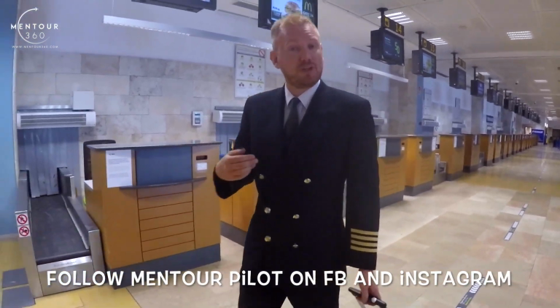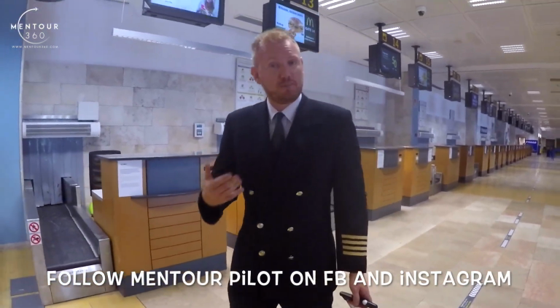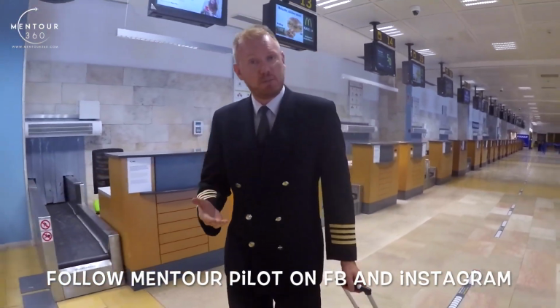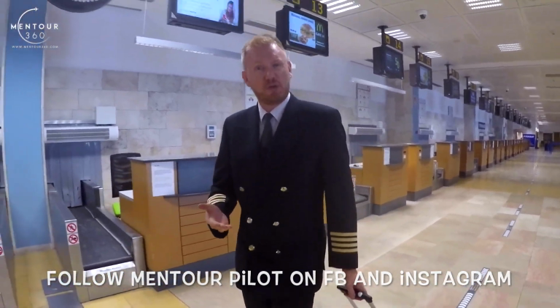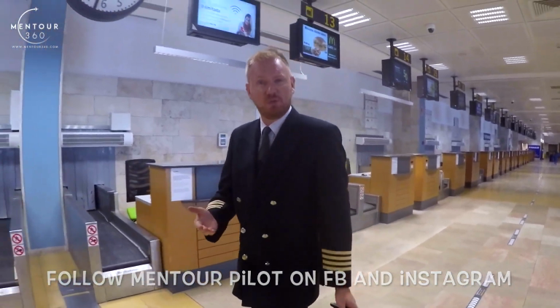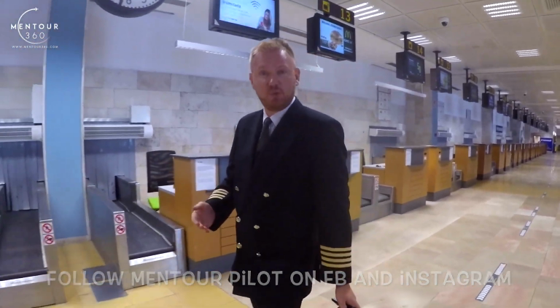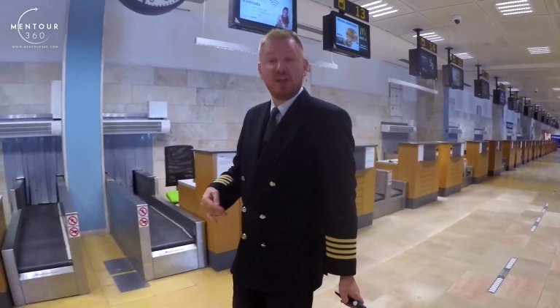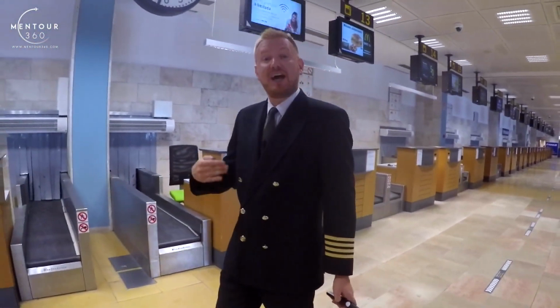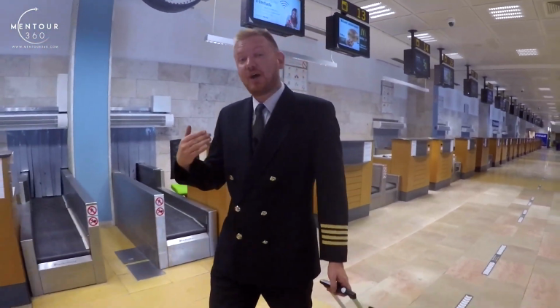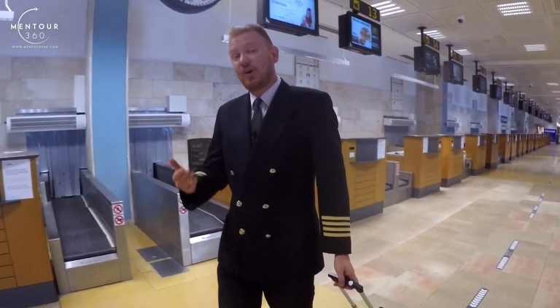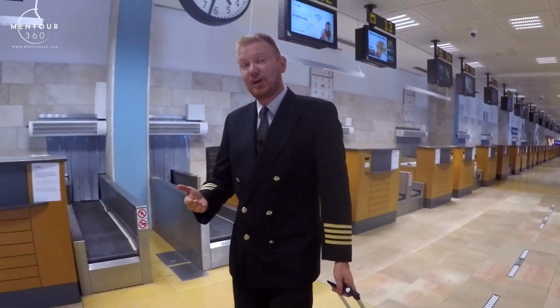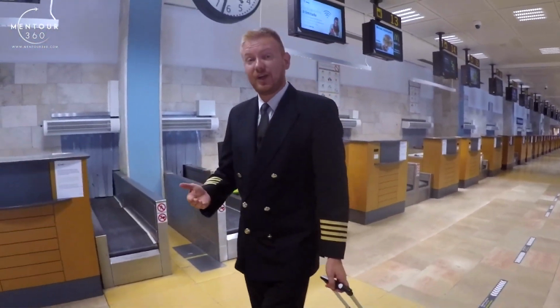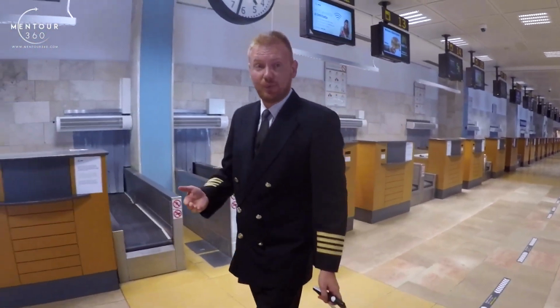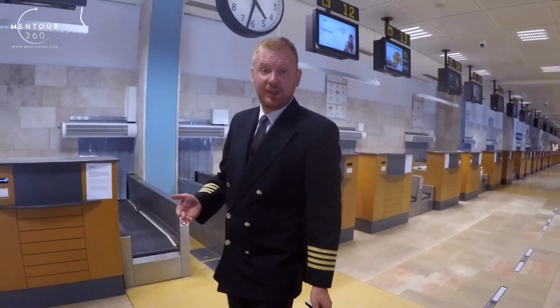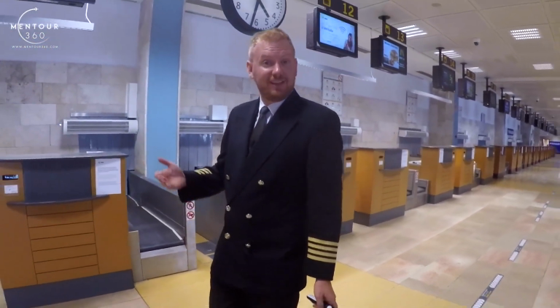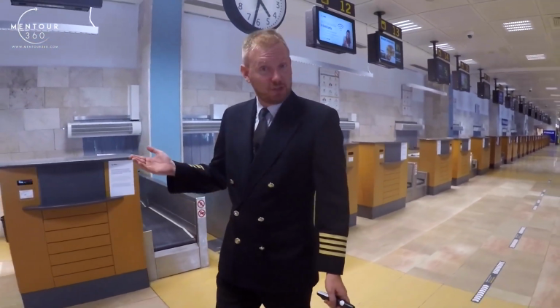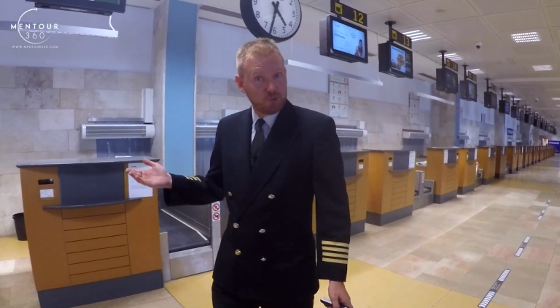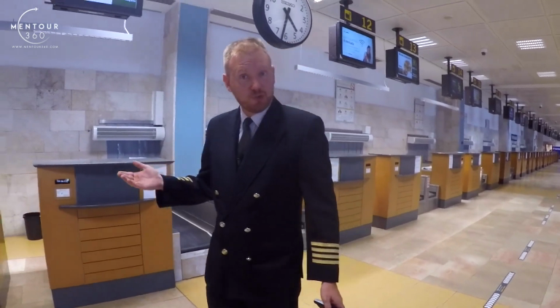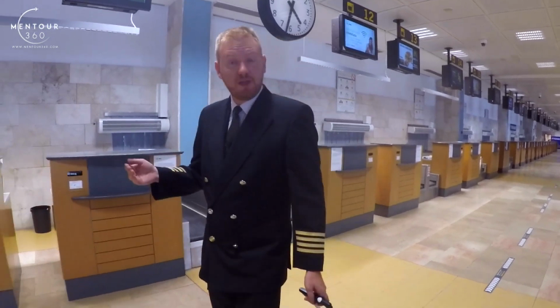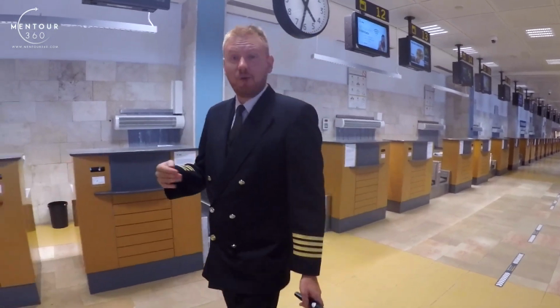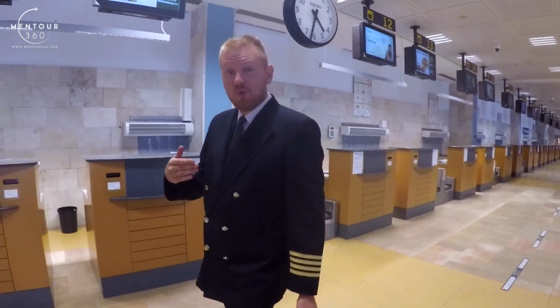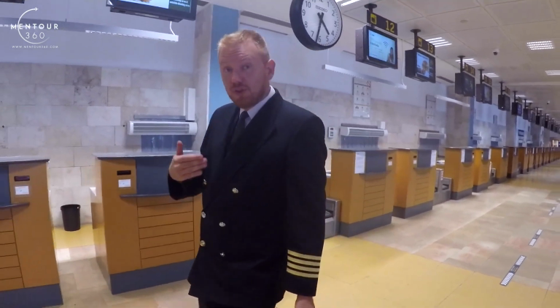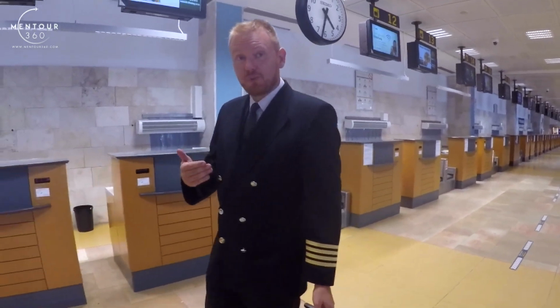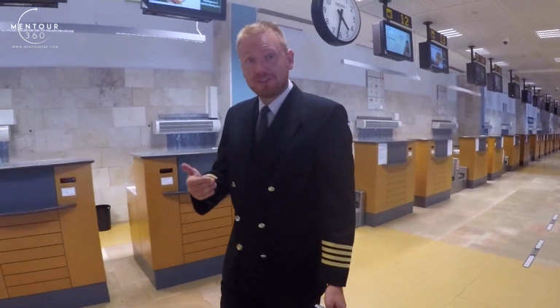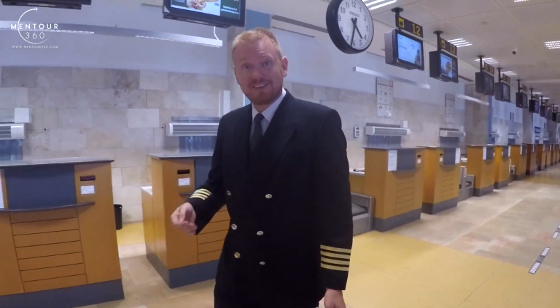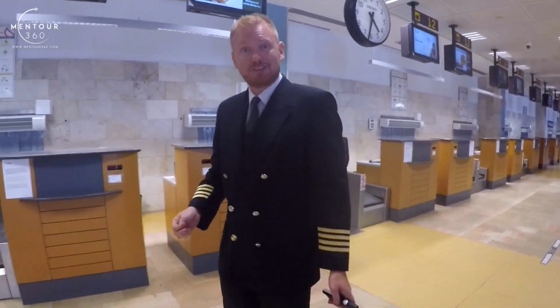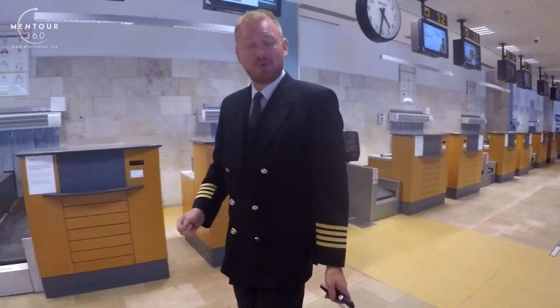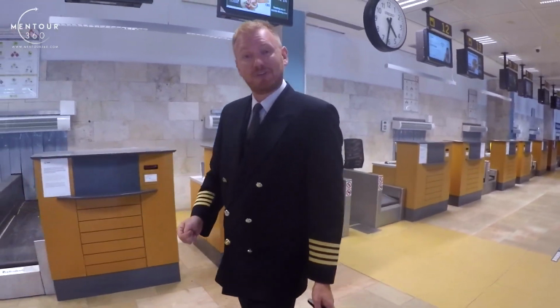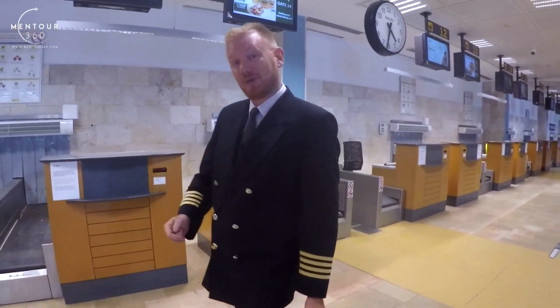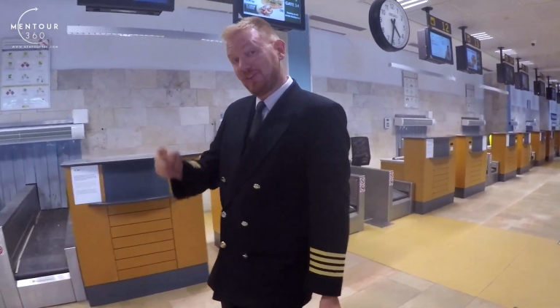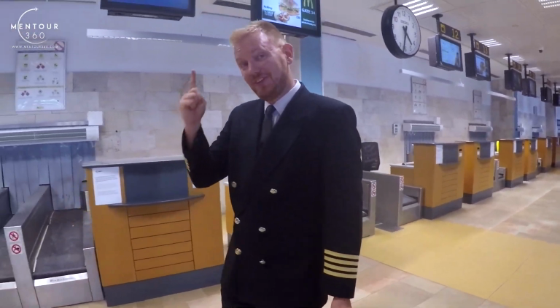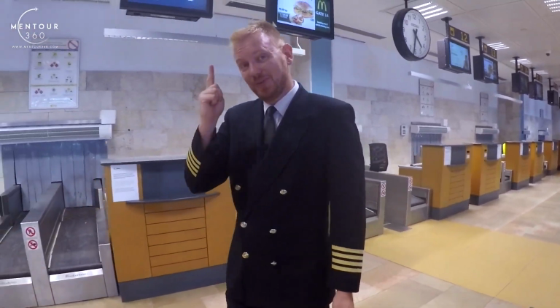What kind of paperwork do we do? How early are we in the crew room? Who does what? So stay tuned.